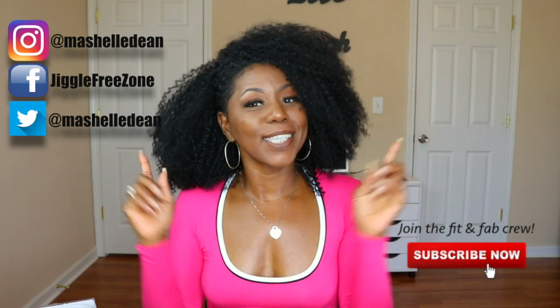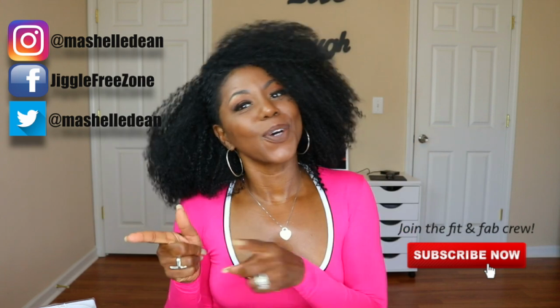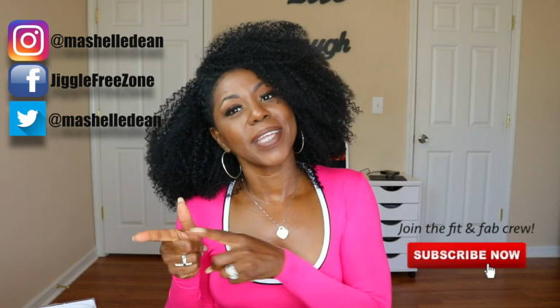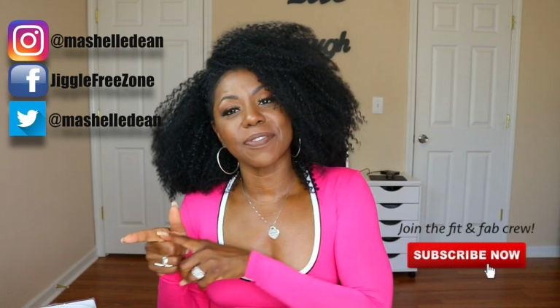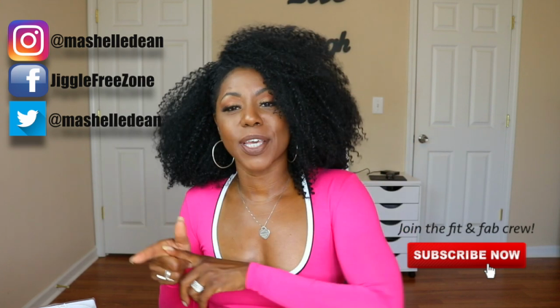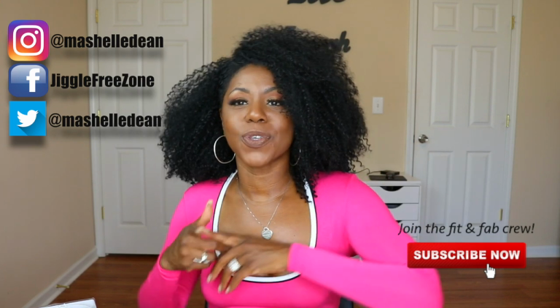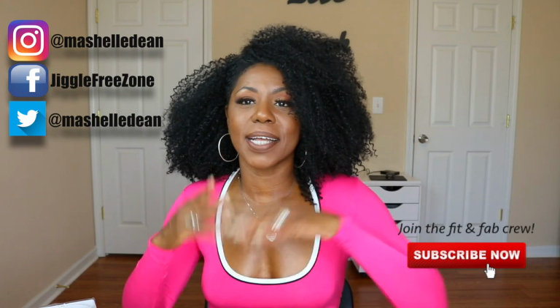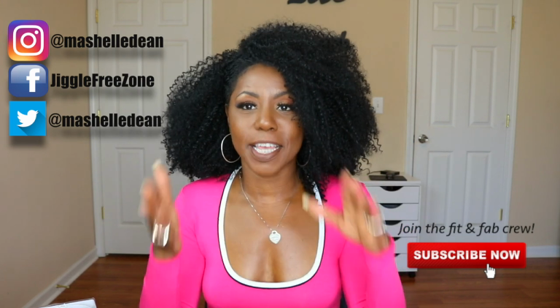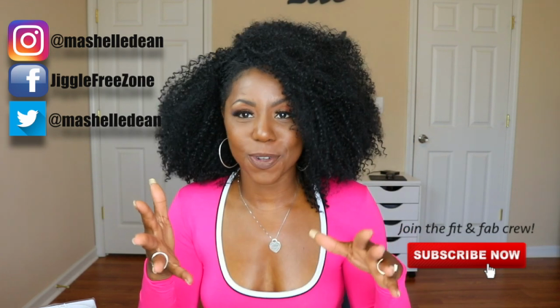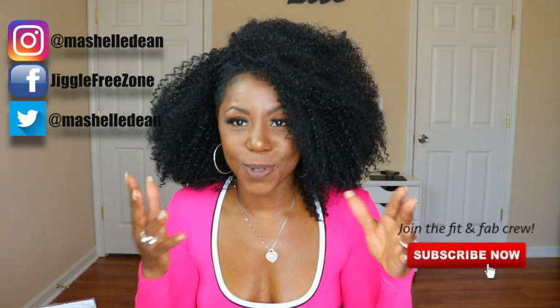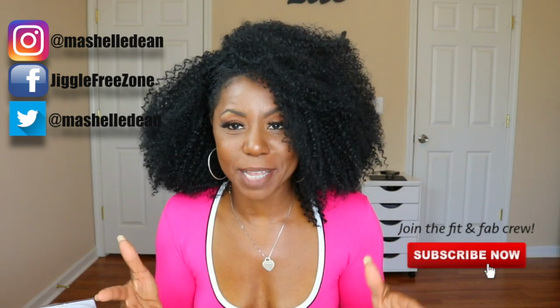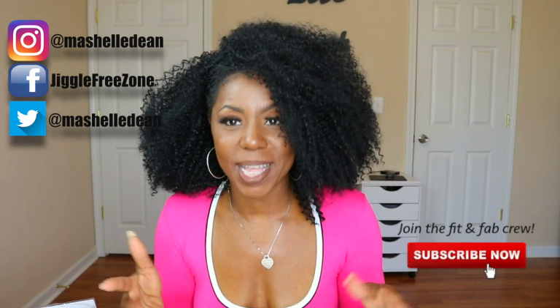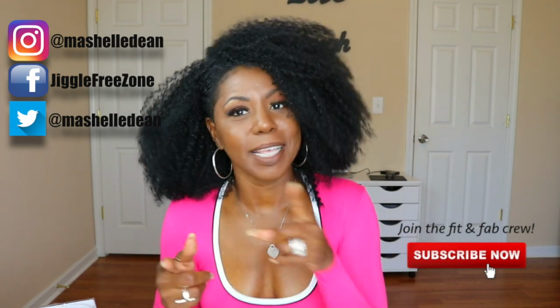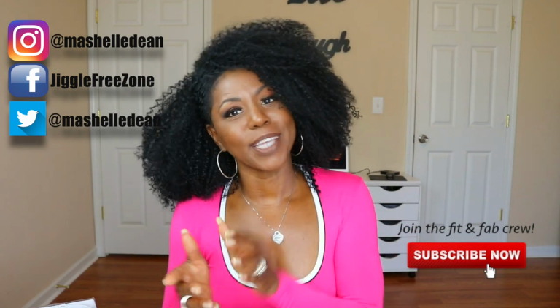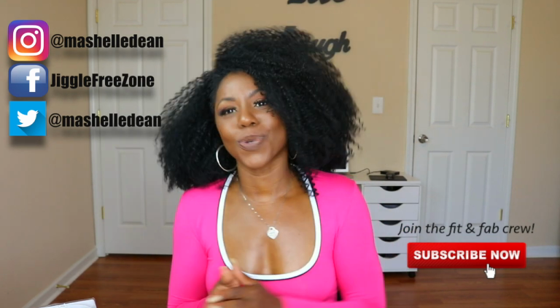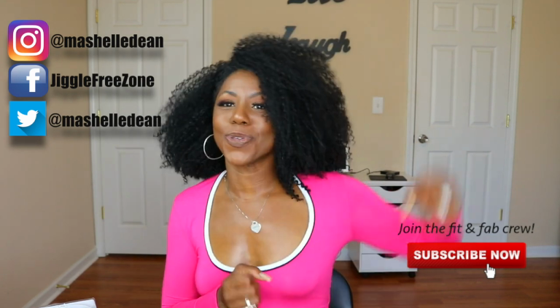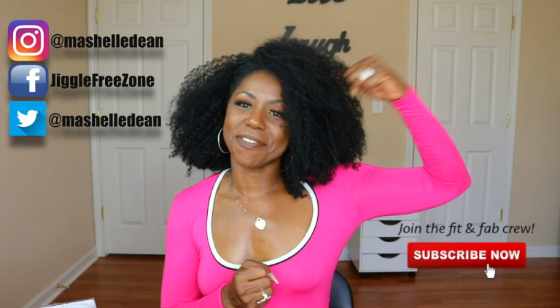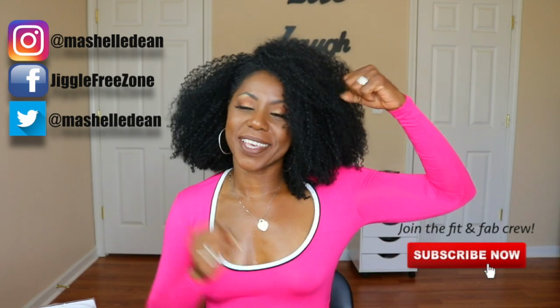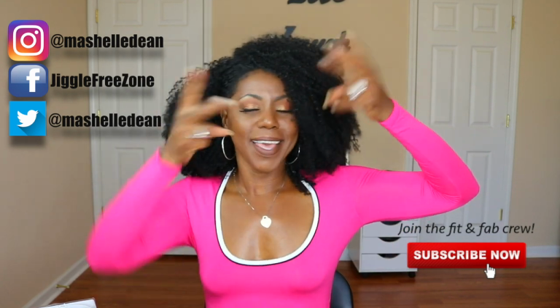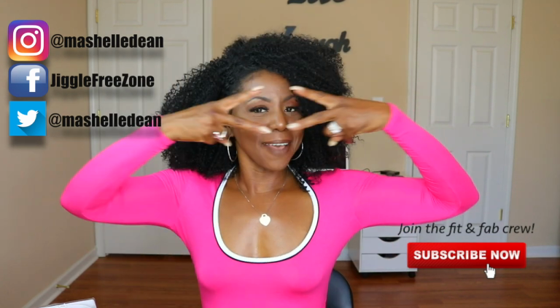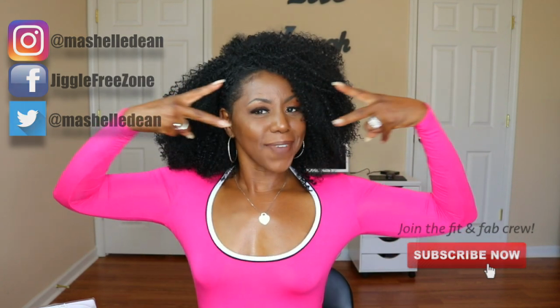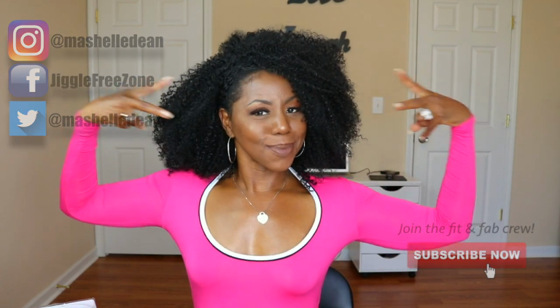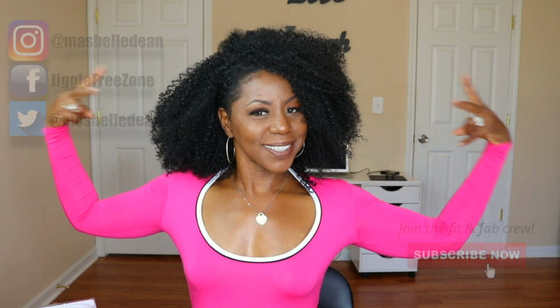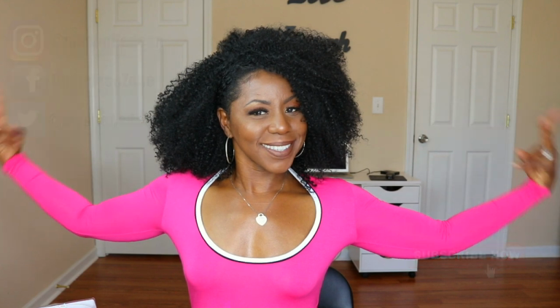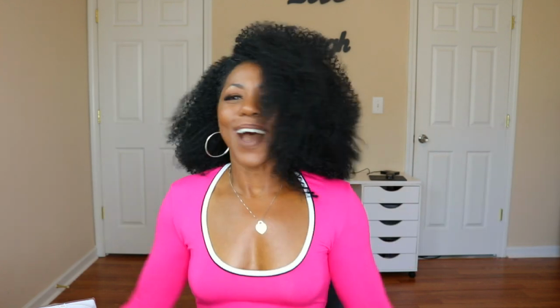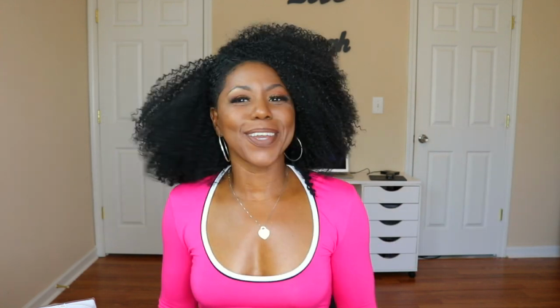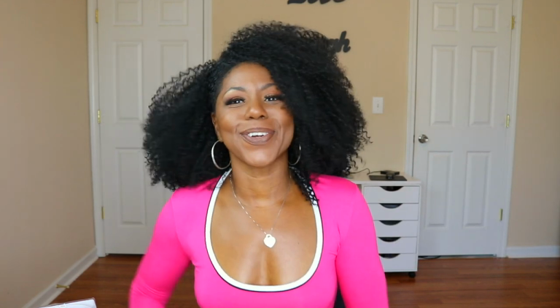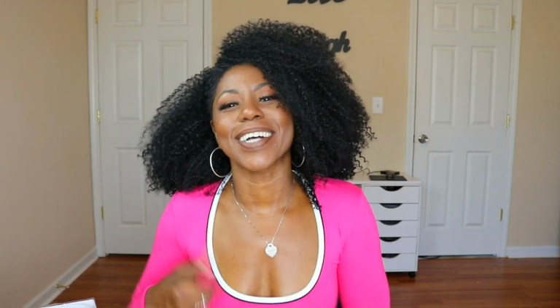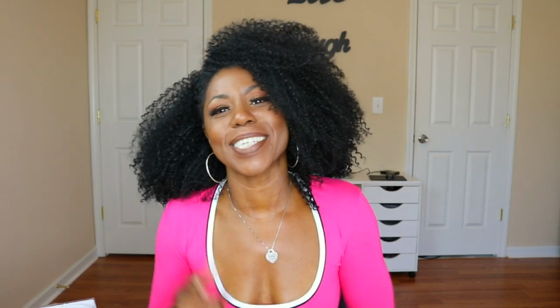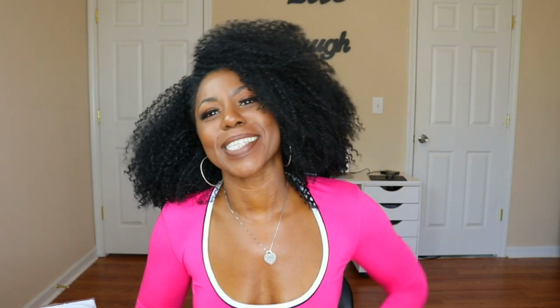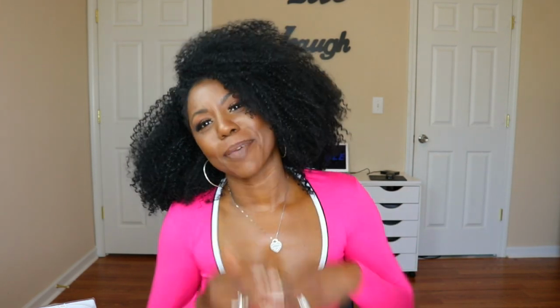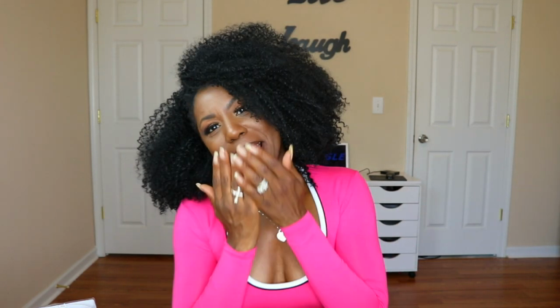Until the next video, you guys, stay beautiful, stay blessed, and make sure you get fit and fabulous. Alright crew, I'll see you next time. Bye!